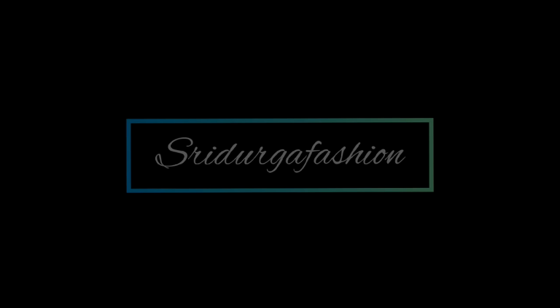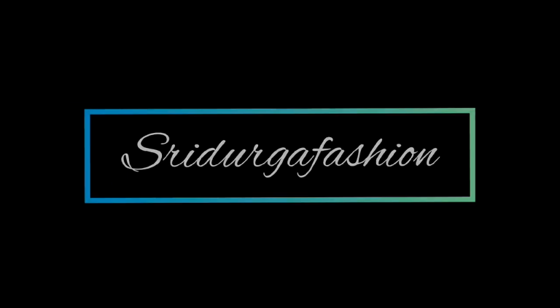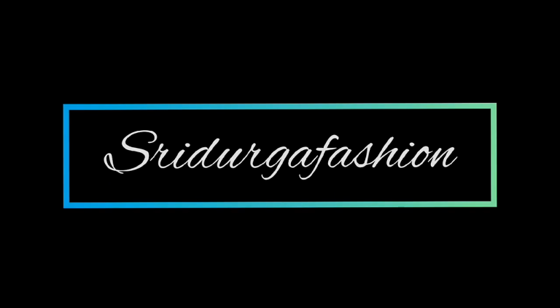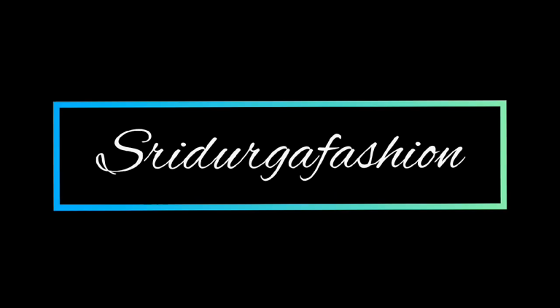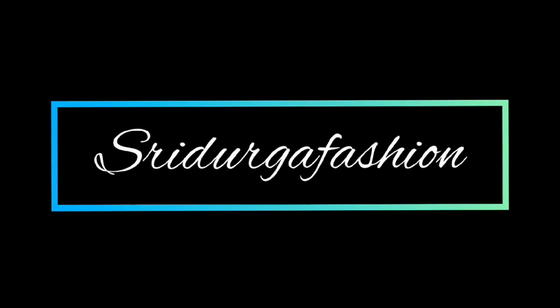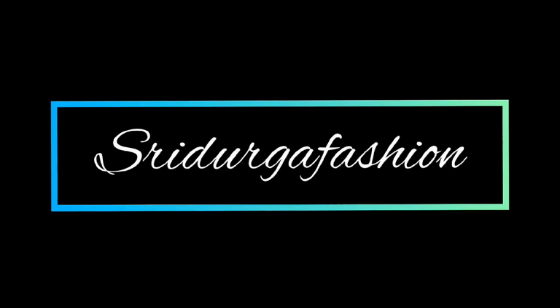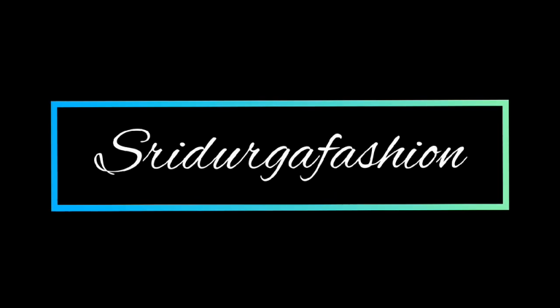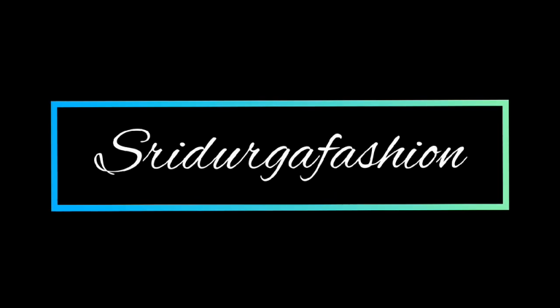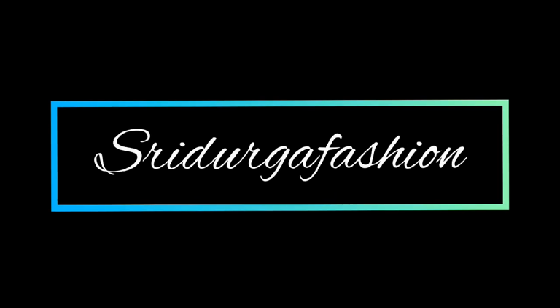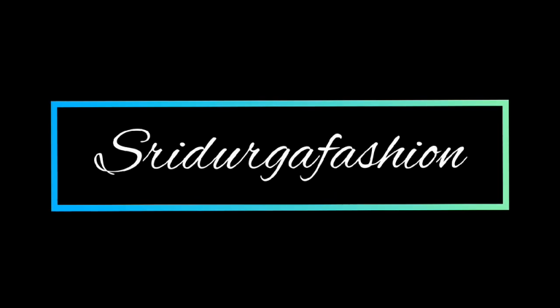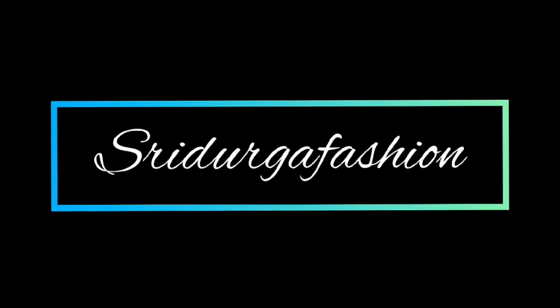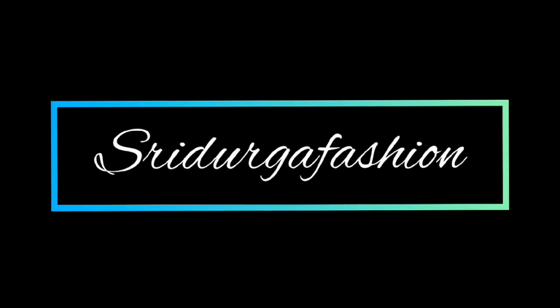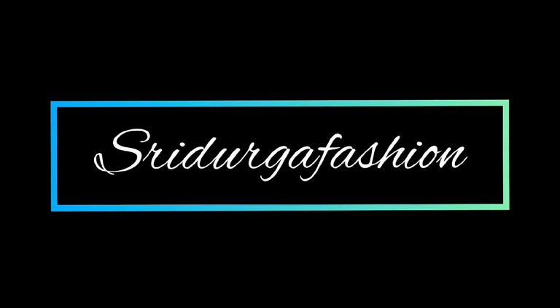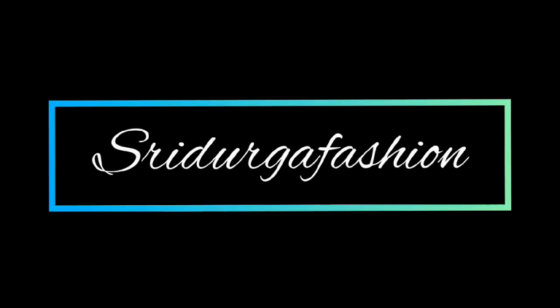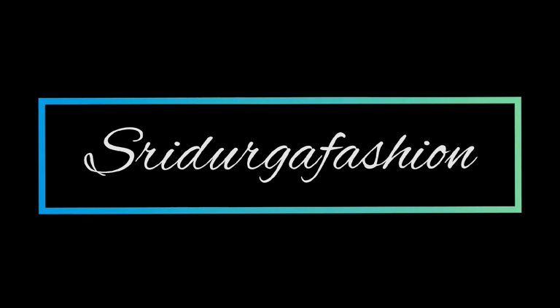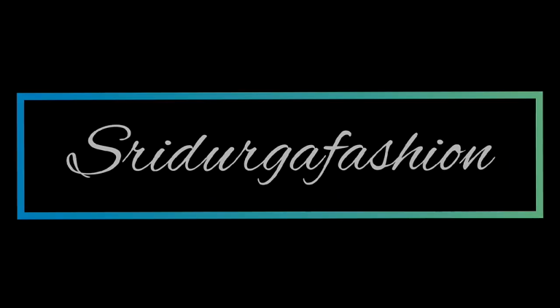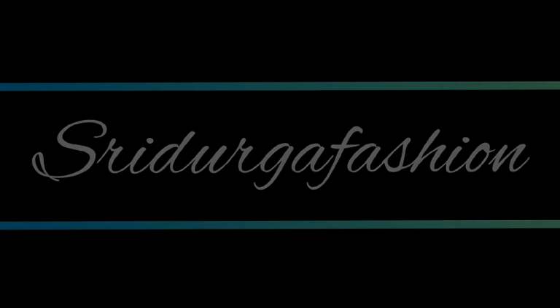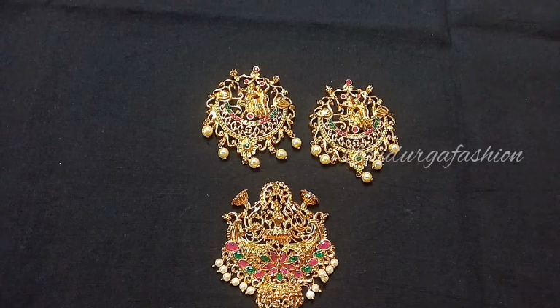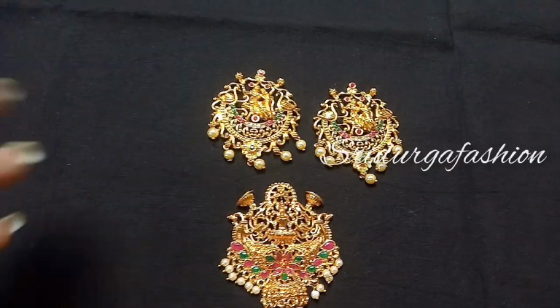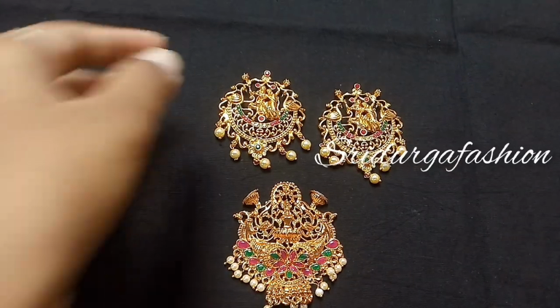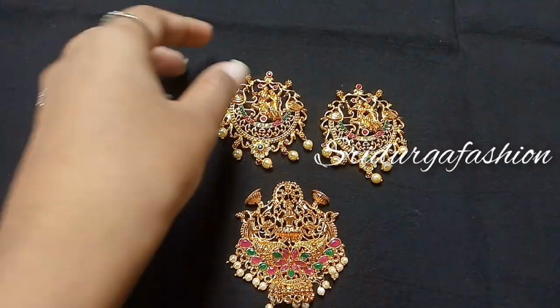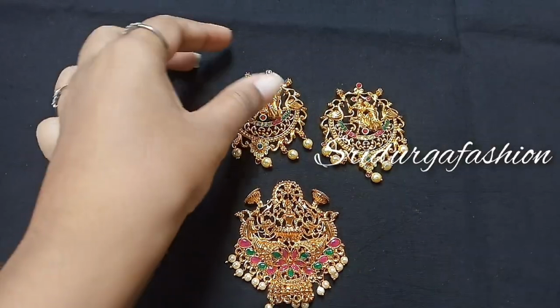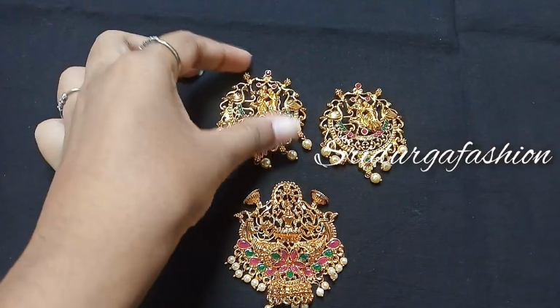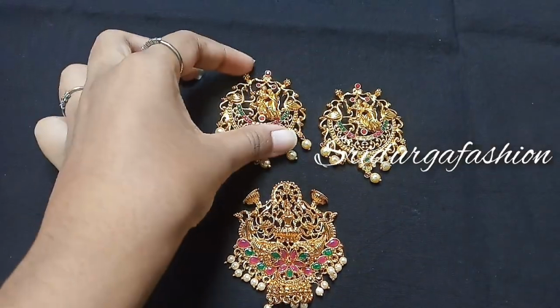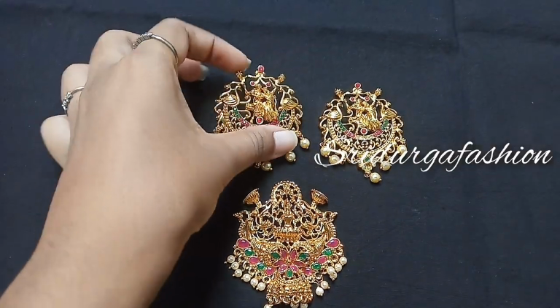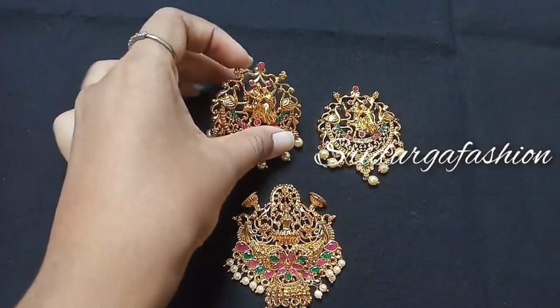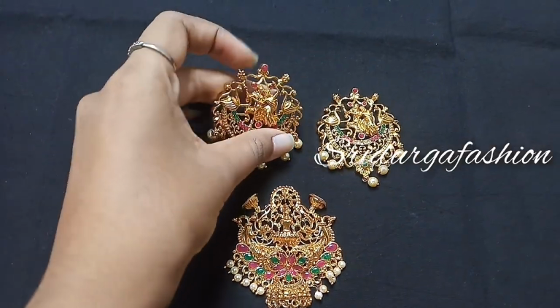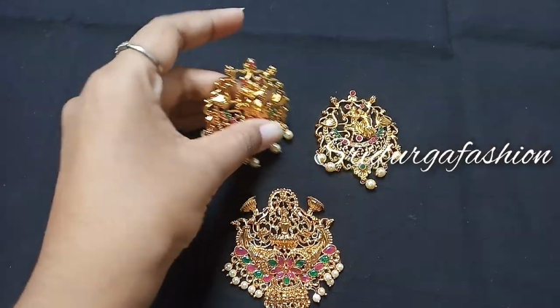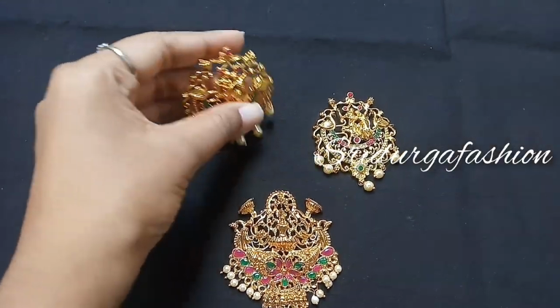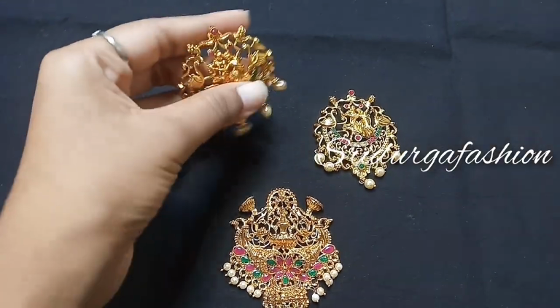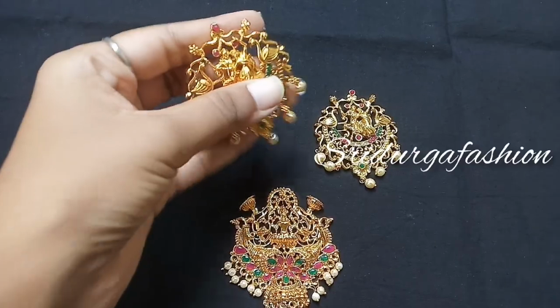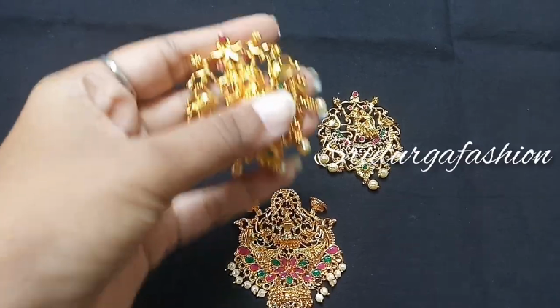Hi guys, welcome back to my channel, ASTF Stuvikha Fashion. In this video, we will see new collections and updates.